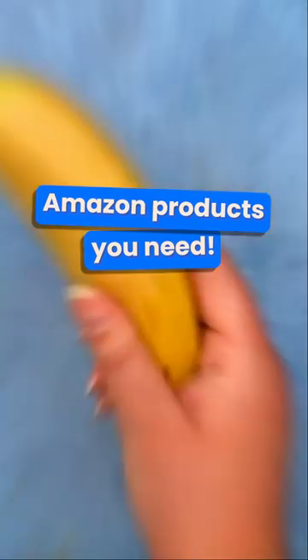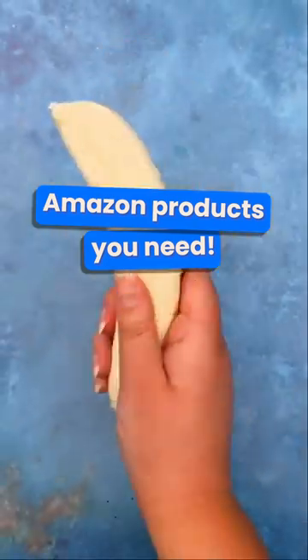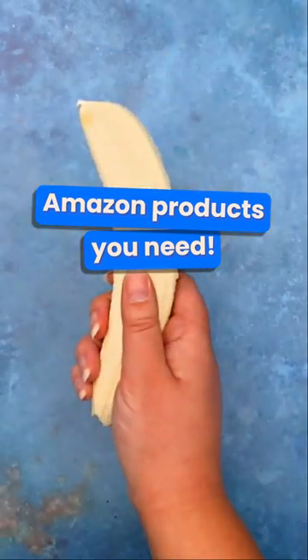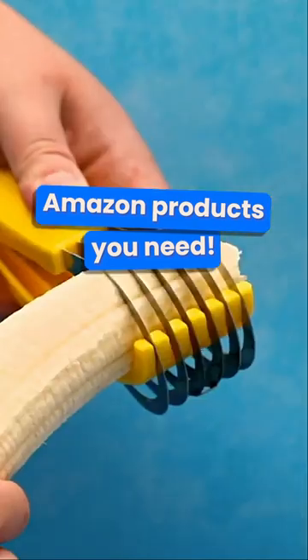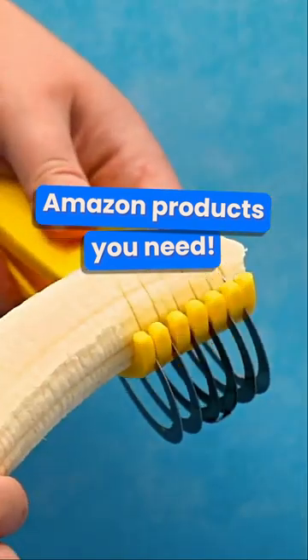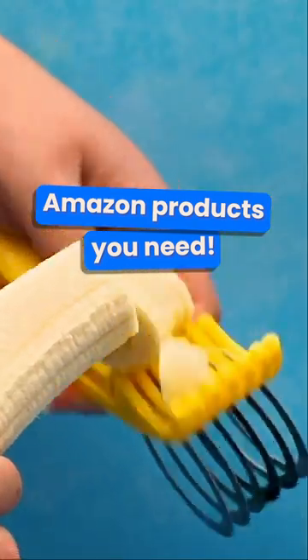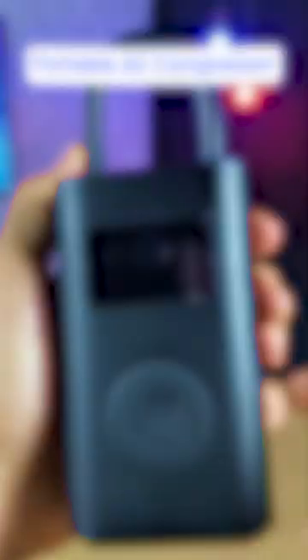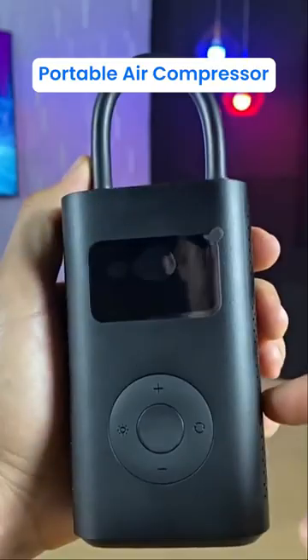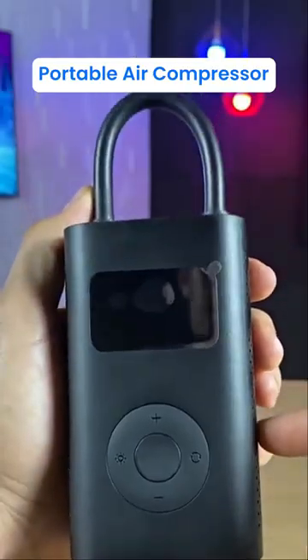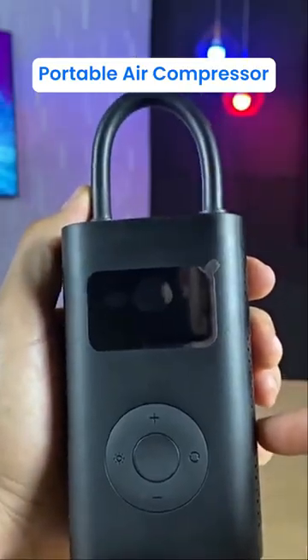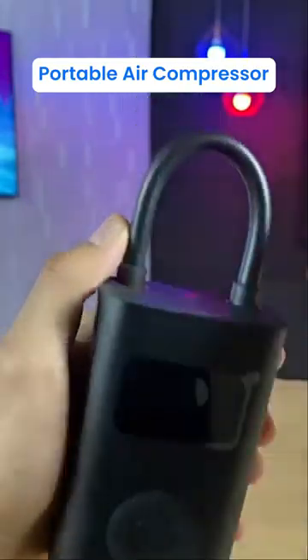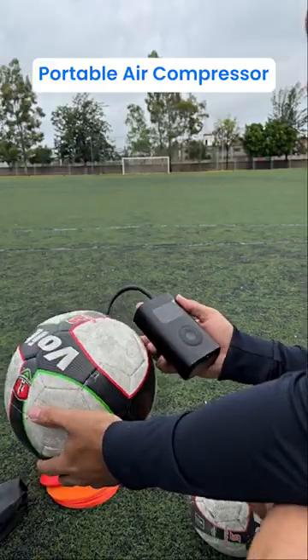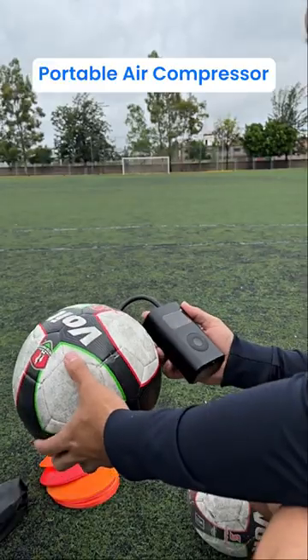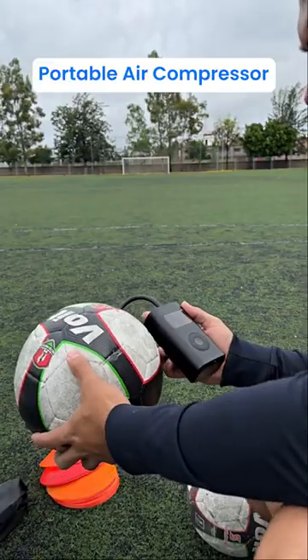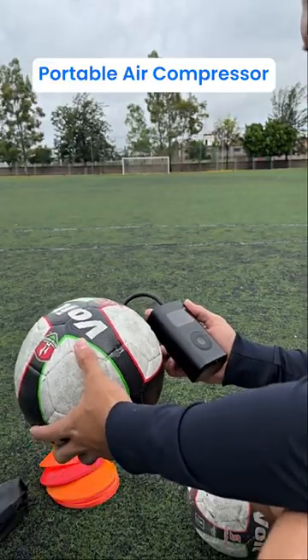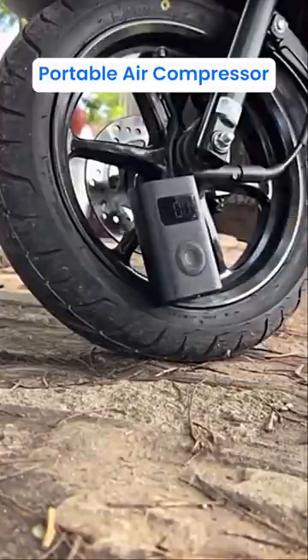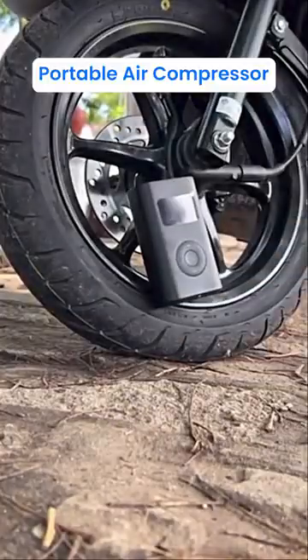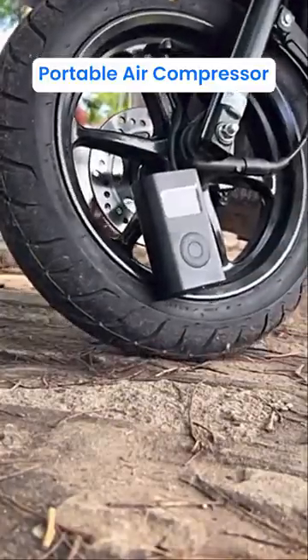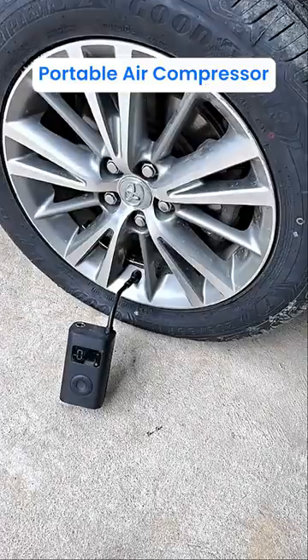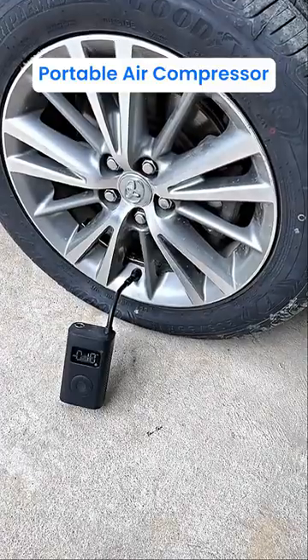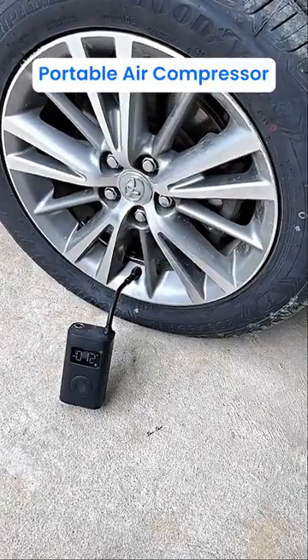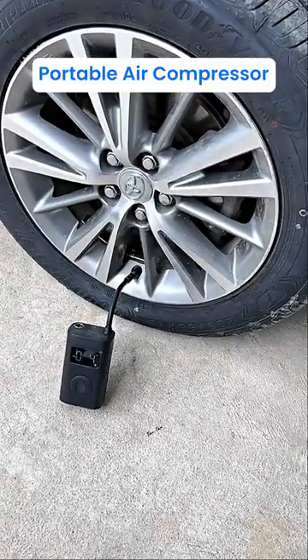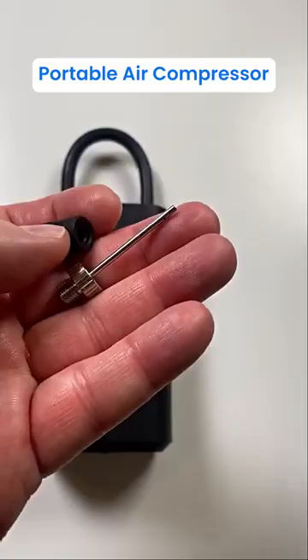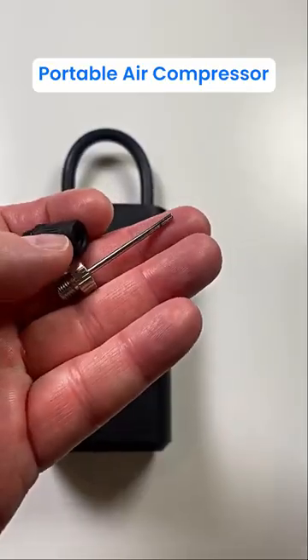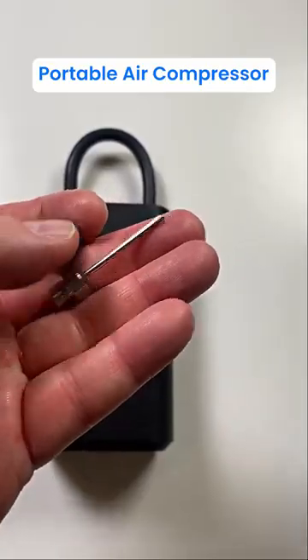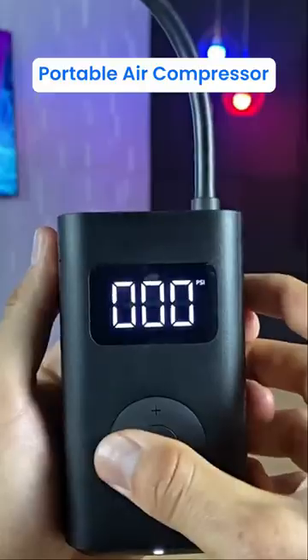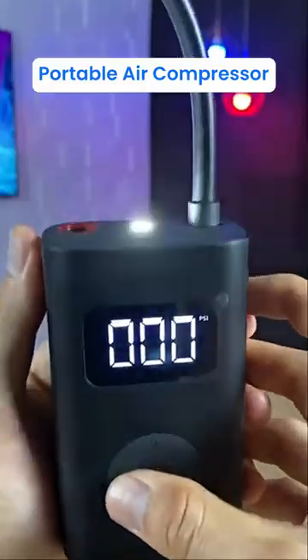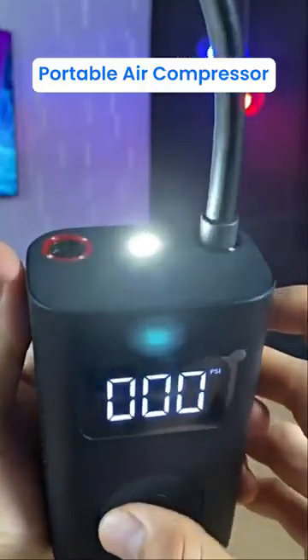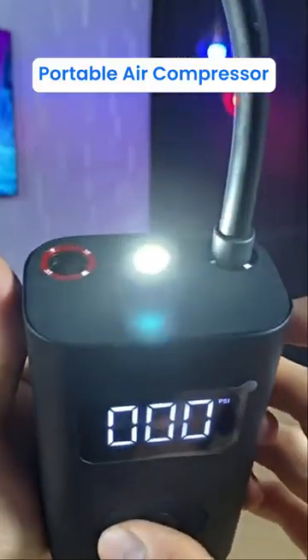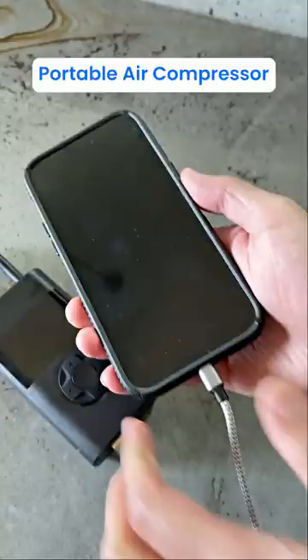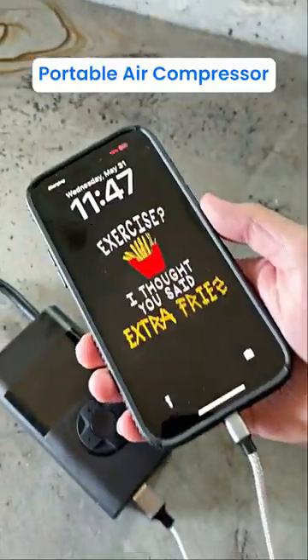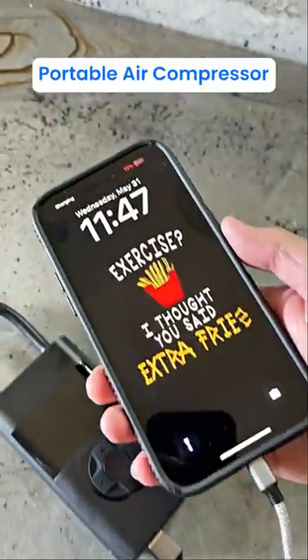Amazon products you need. This is my portable air compressor that easily inflates tires and also functions as a flashlight and power bank.